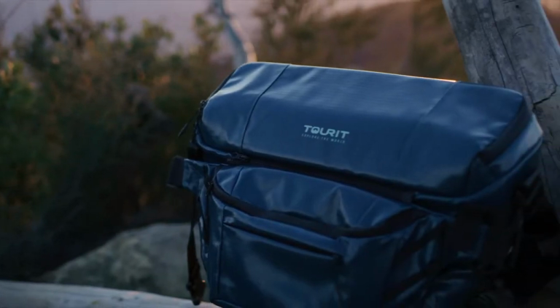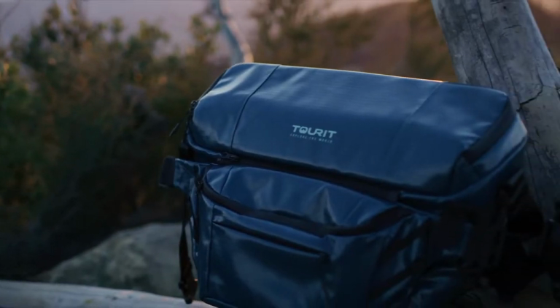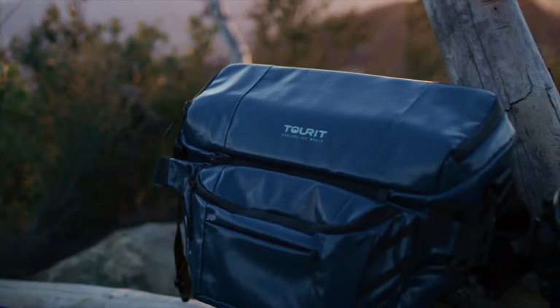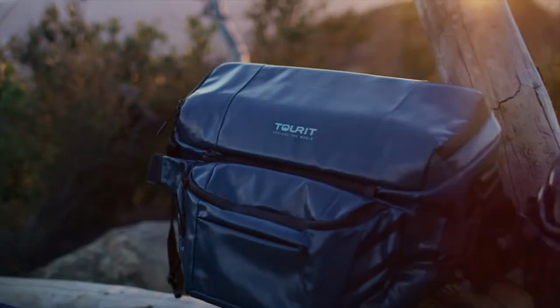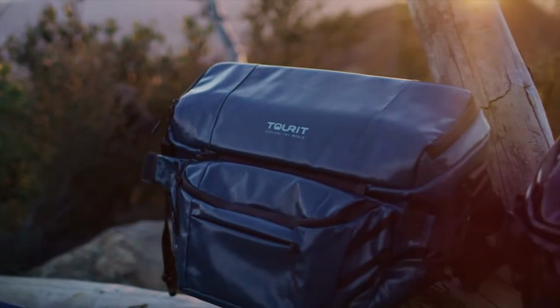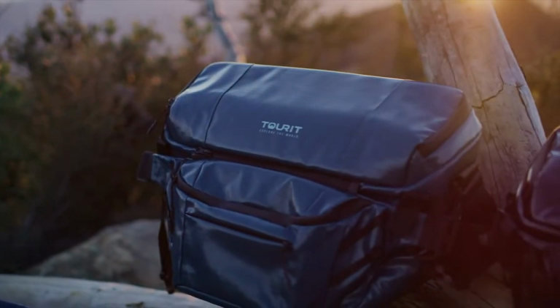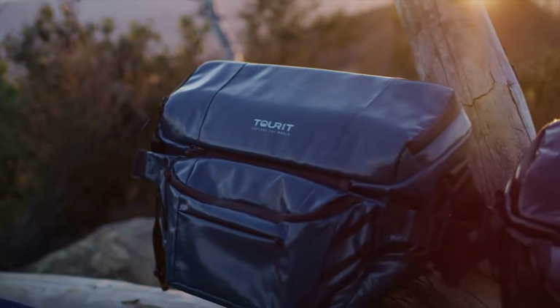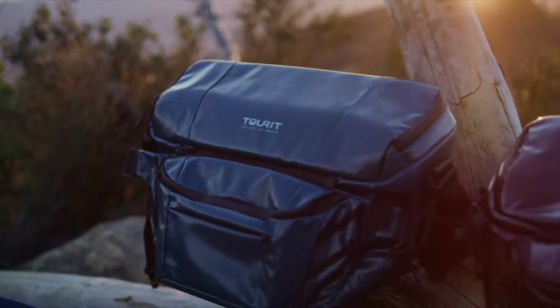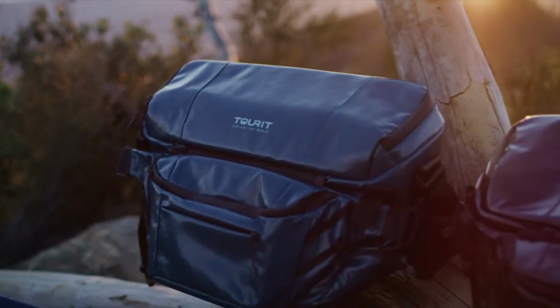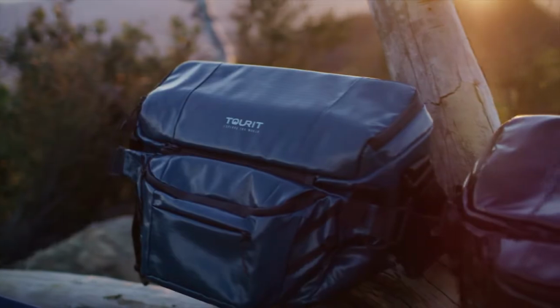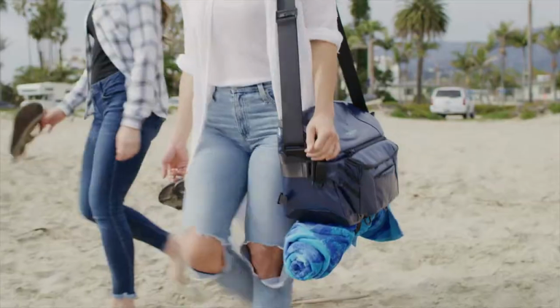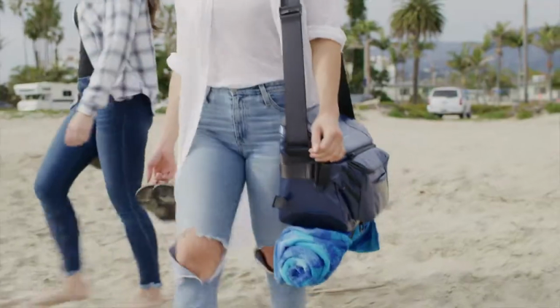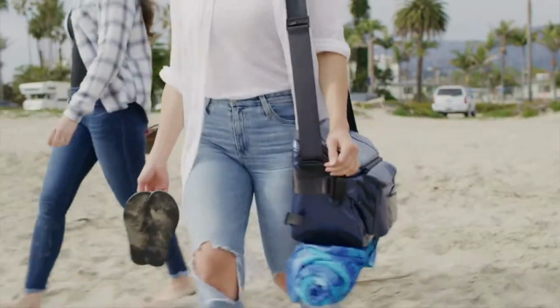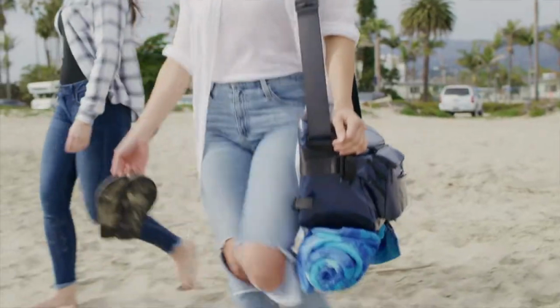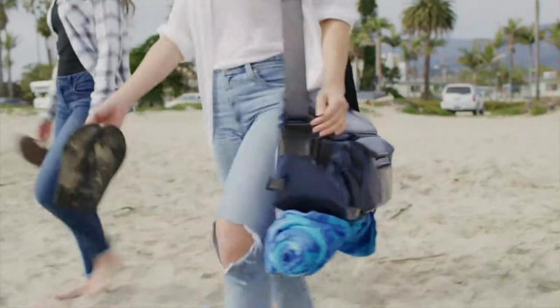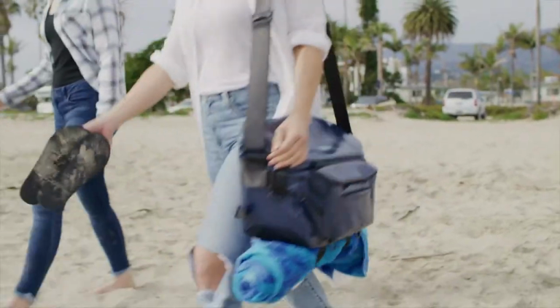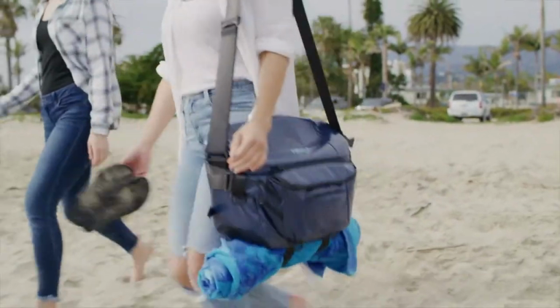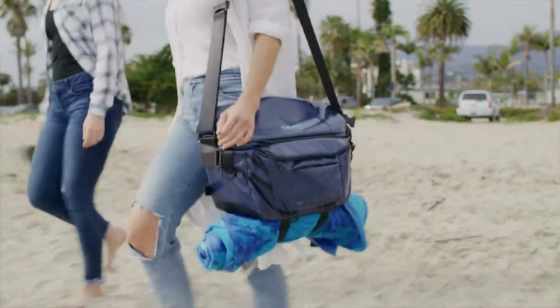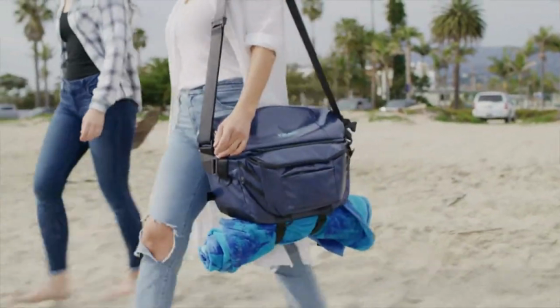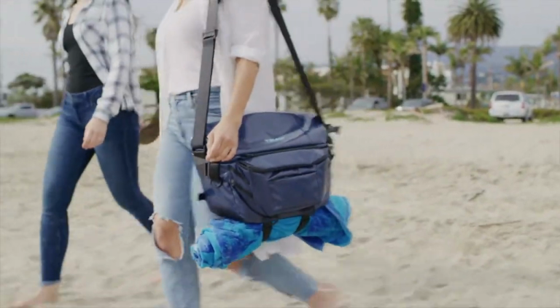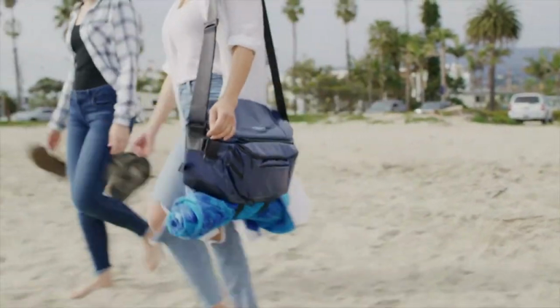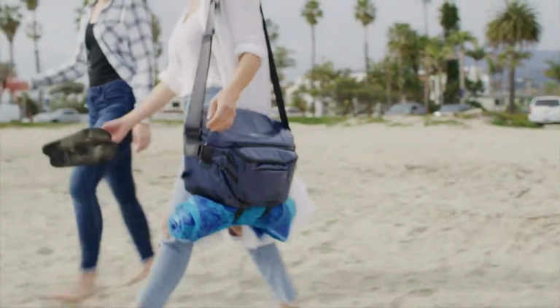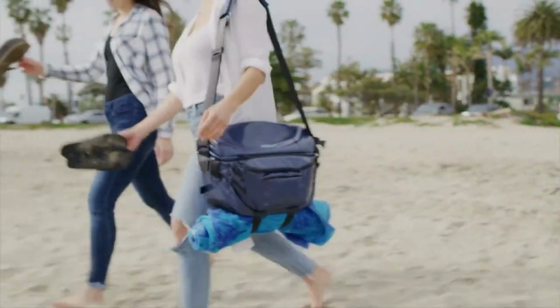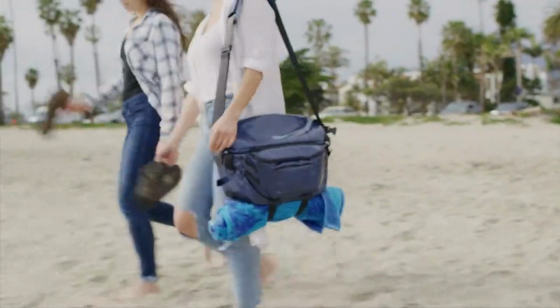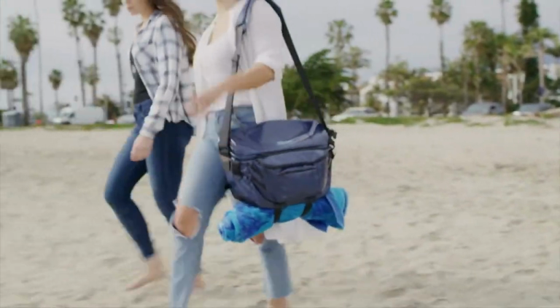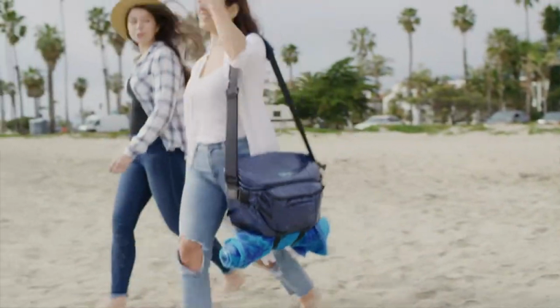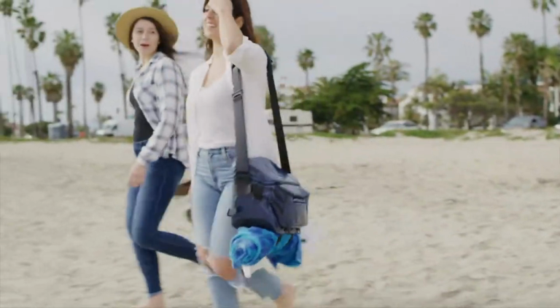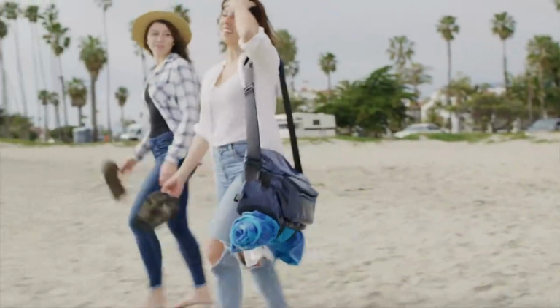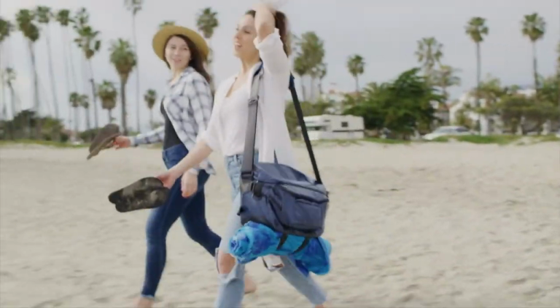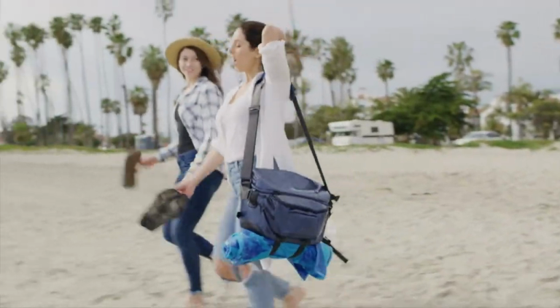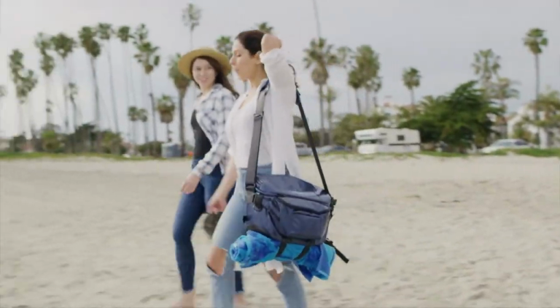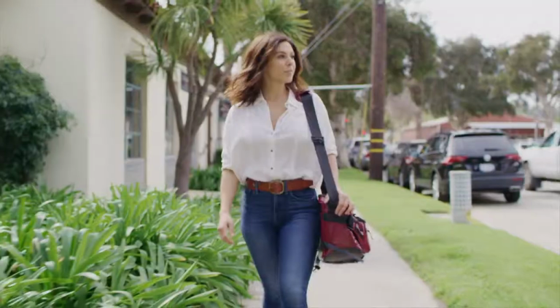It's sporty, it's durable, and it's not just a cooler — it can be used as a daily messenger bag.